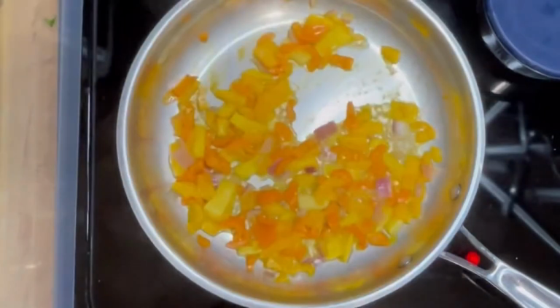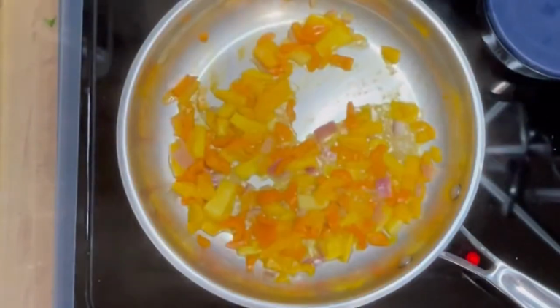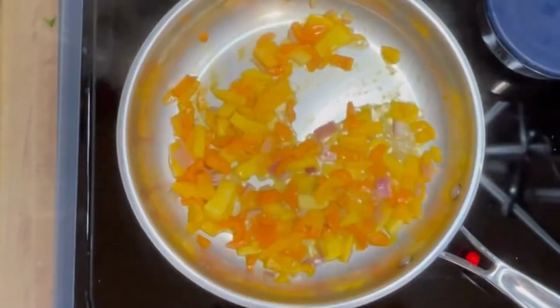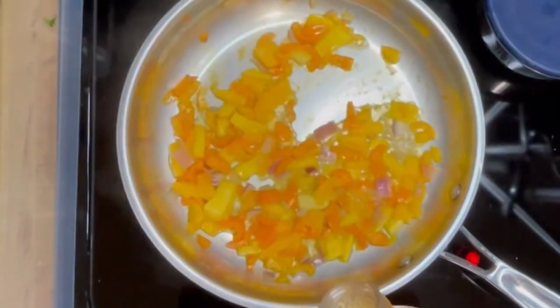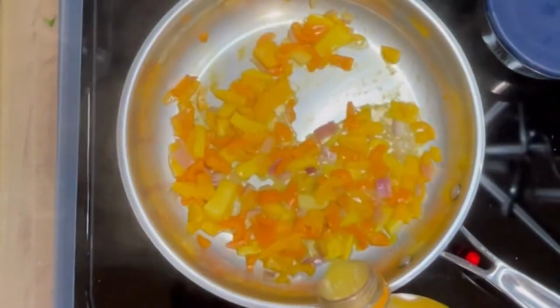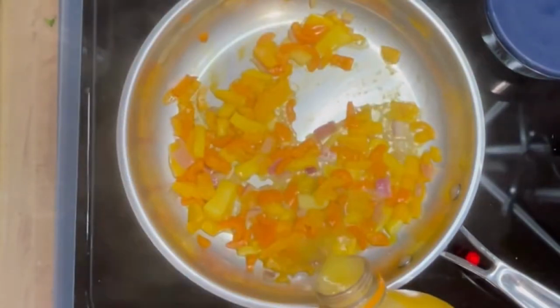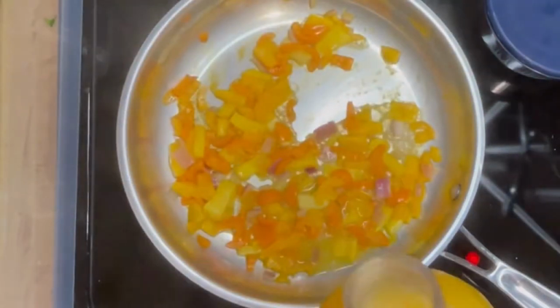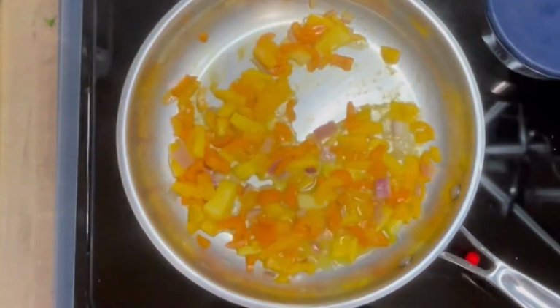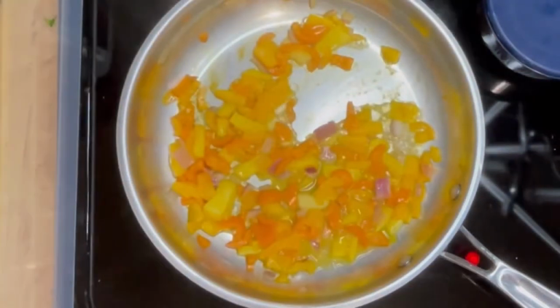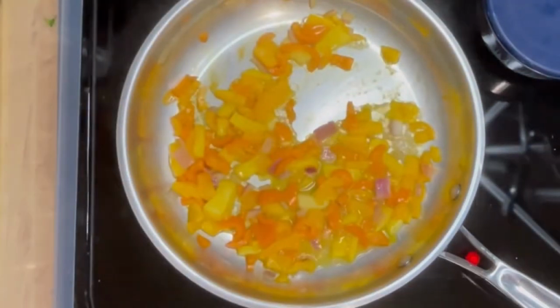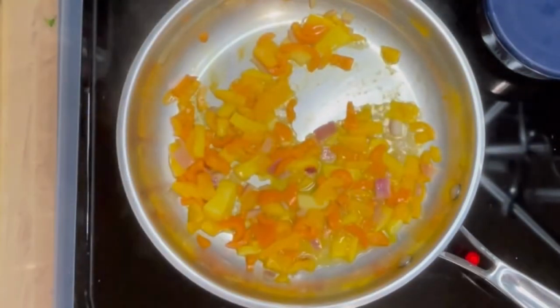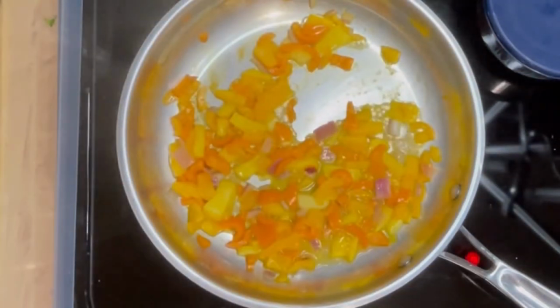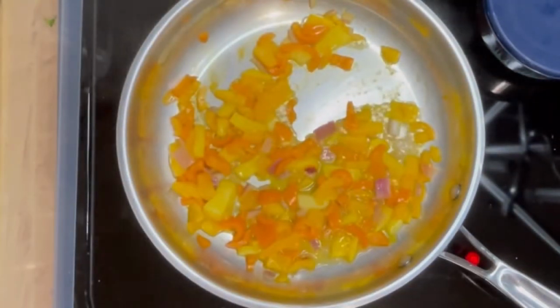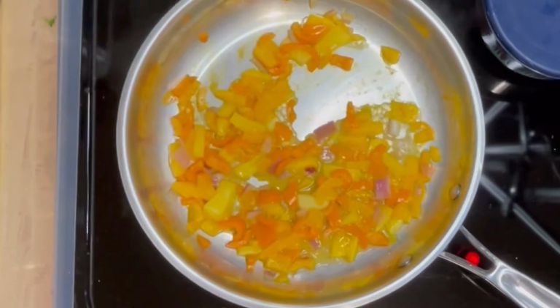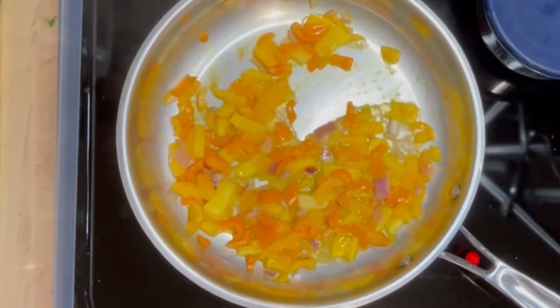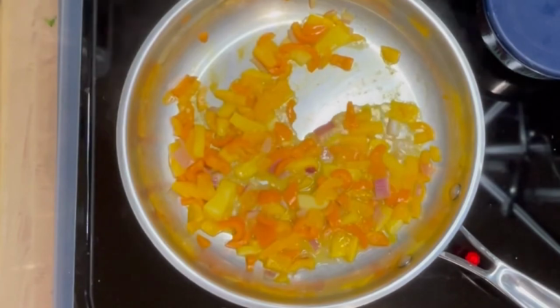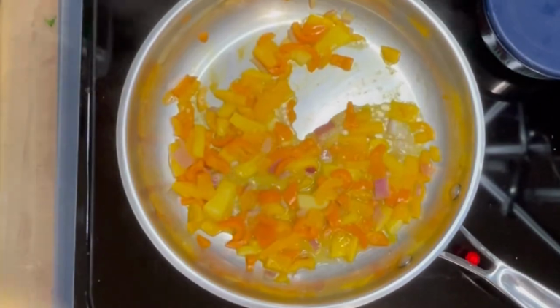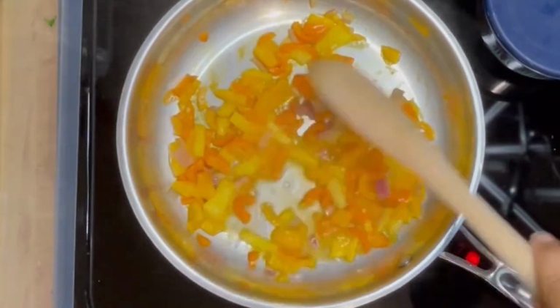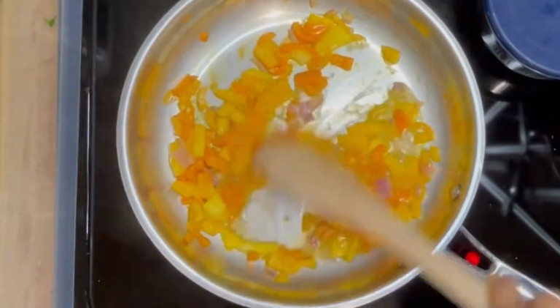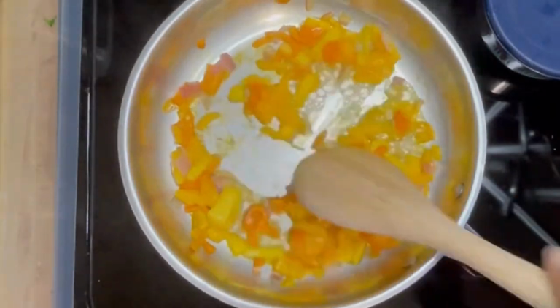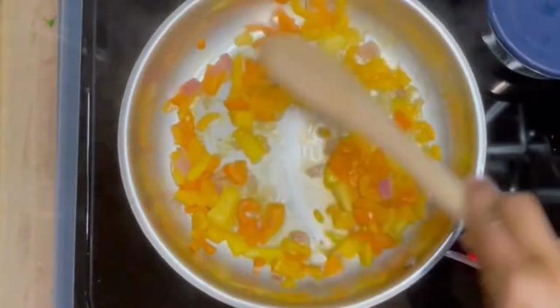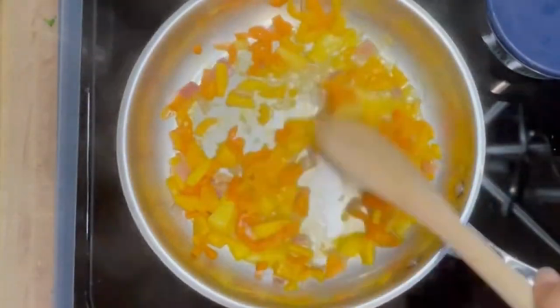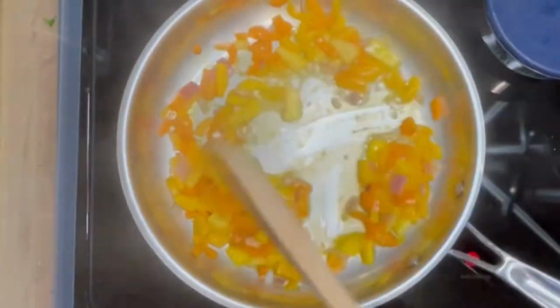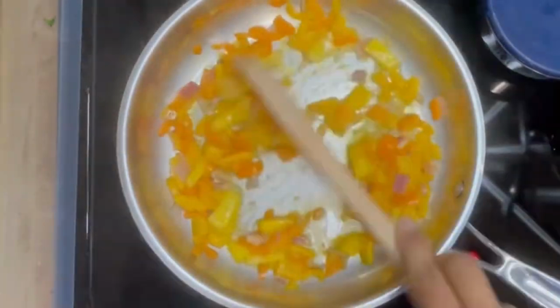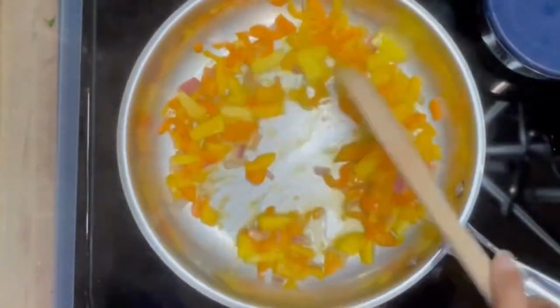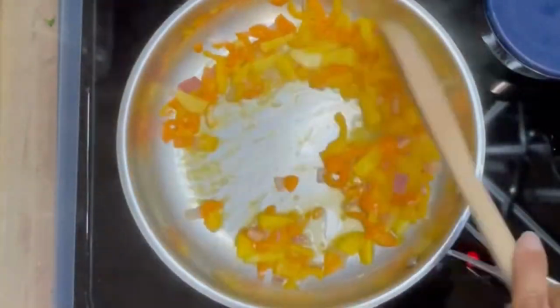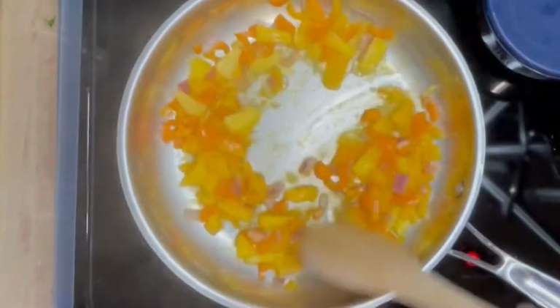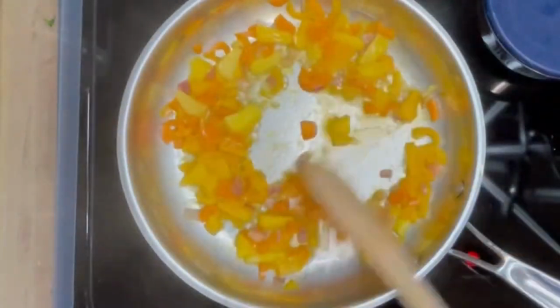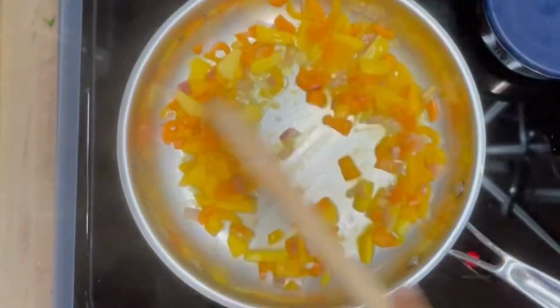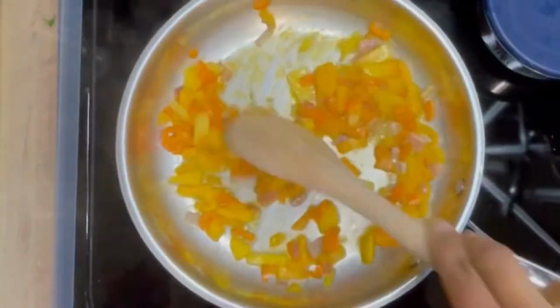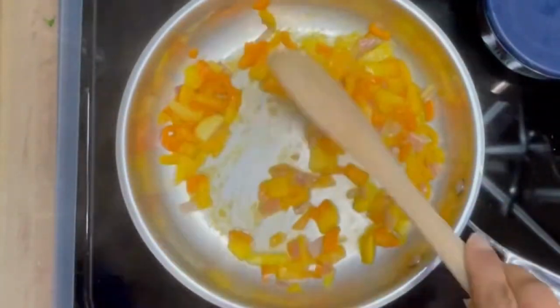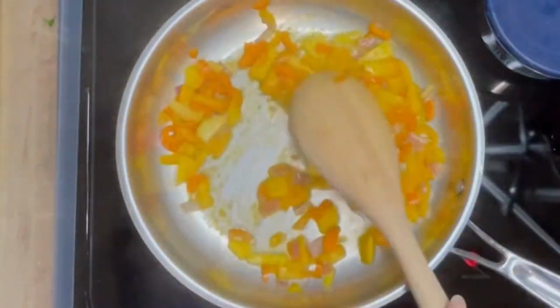Adding some orange juice, because I love orange juice. I like to add a little bit of that citrus flavor.